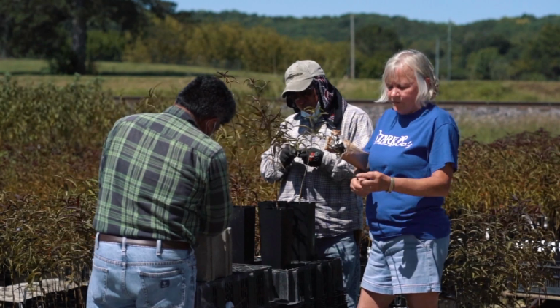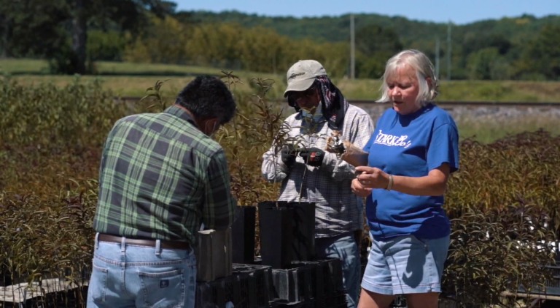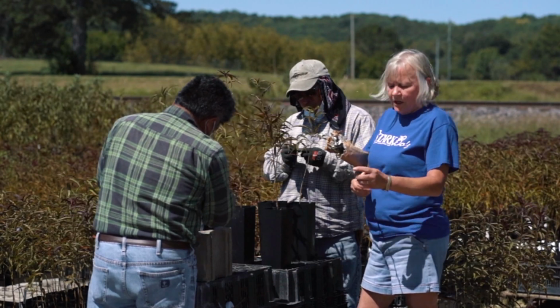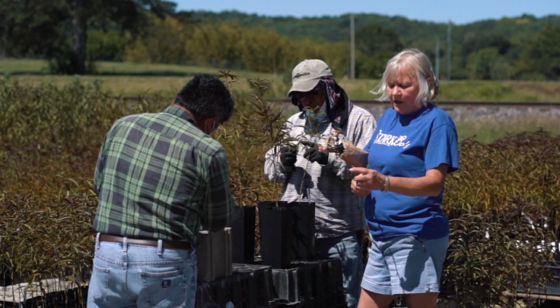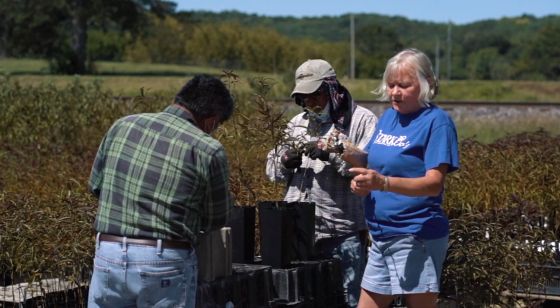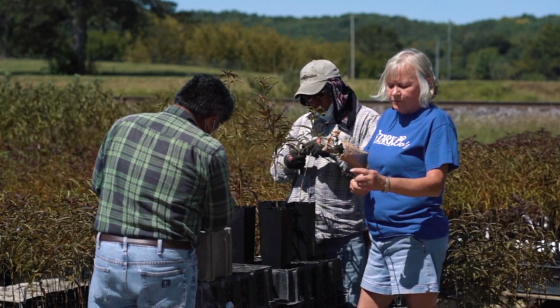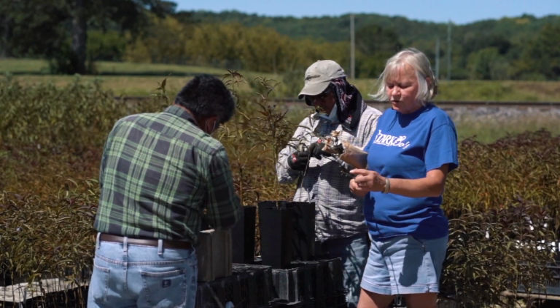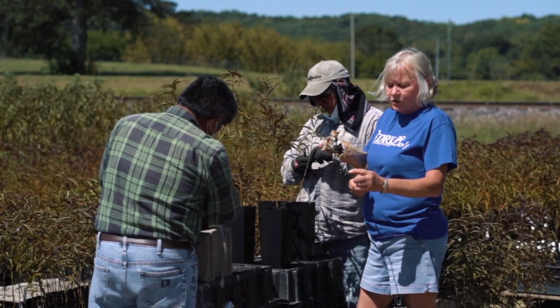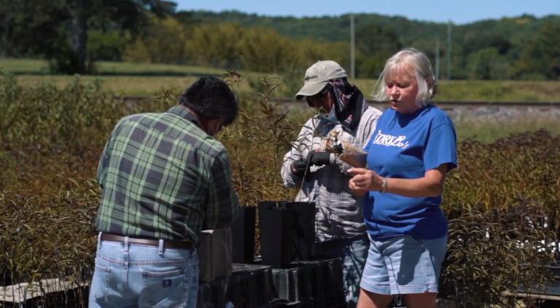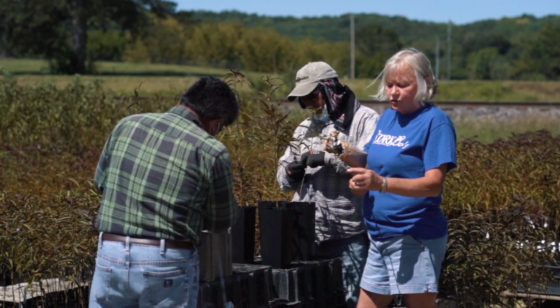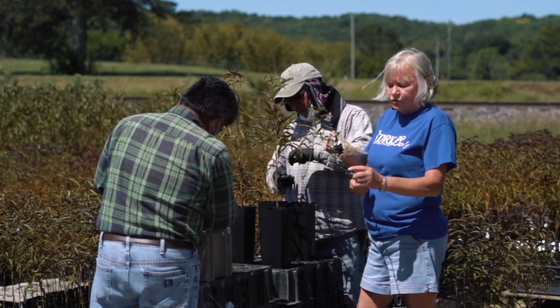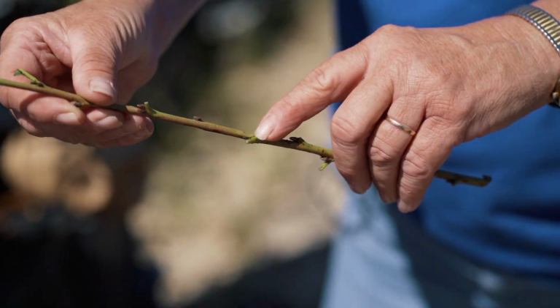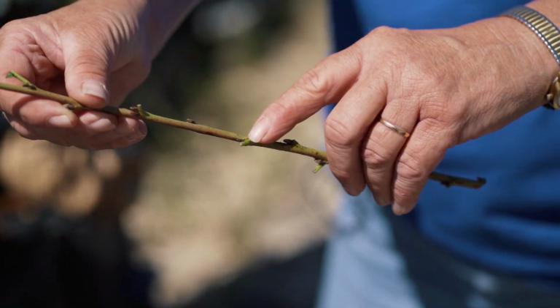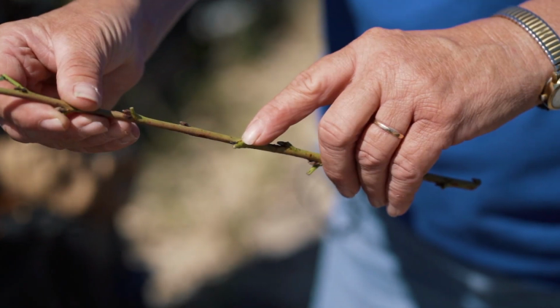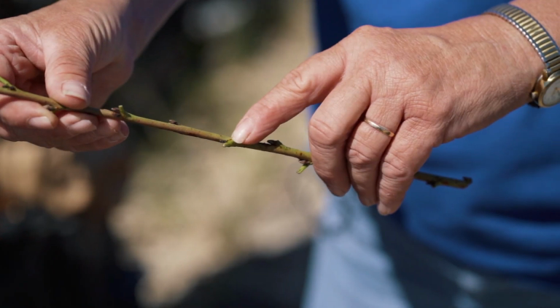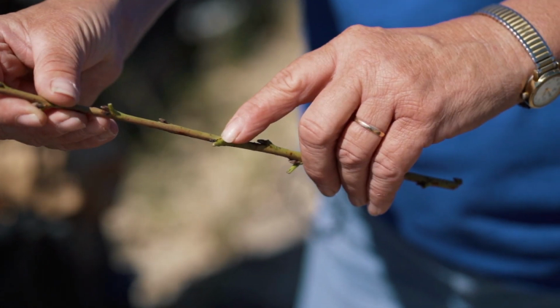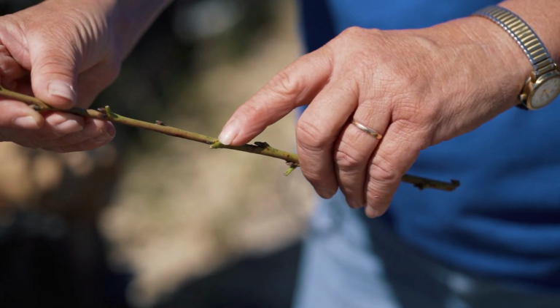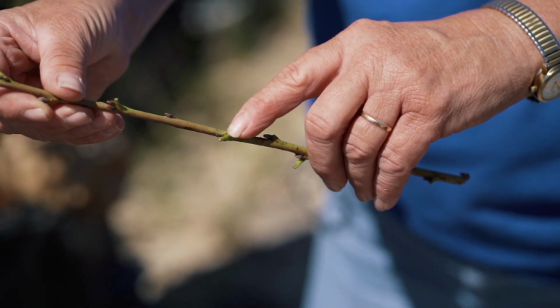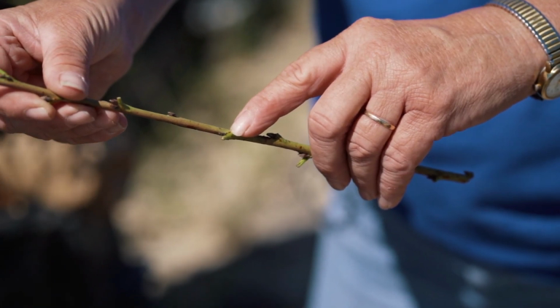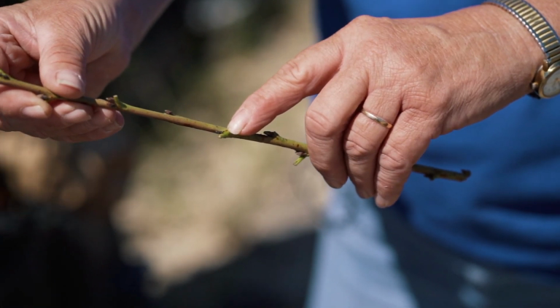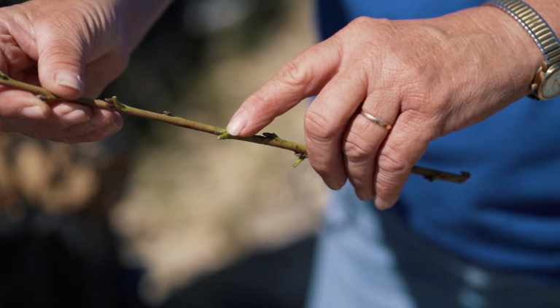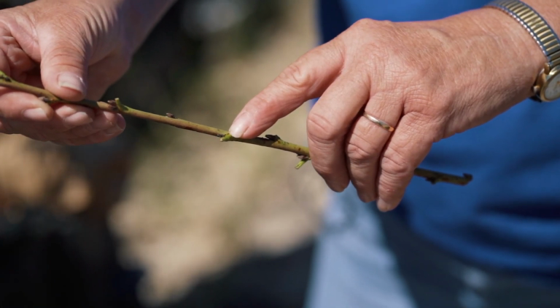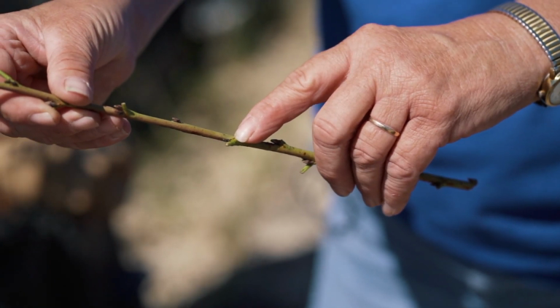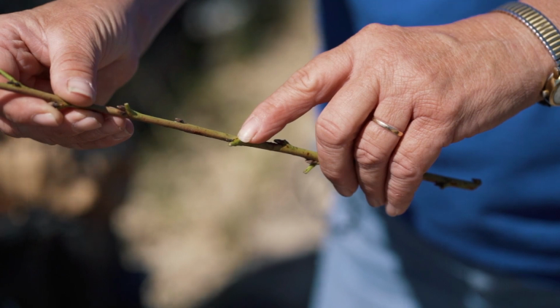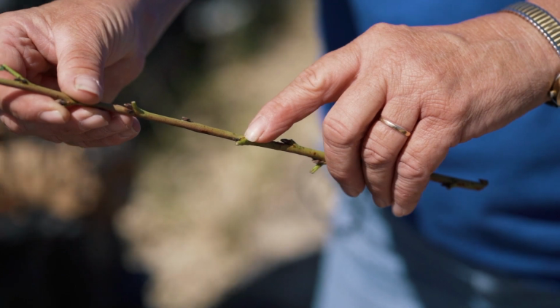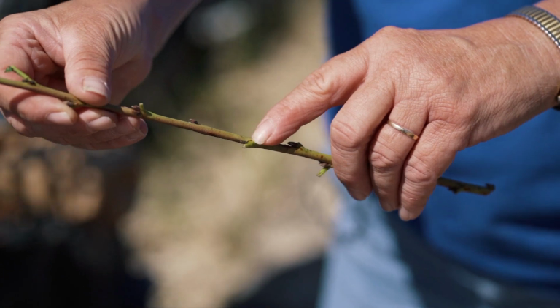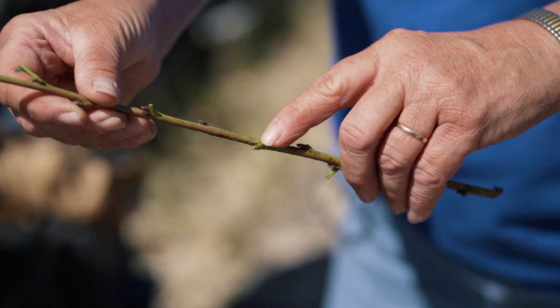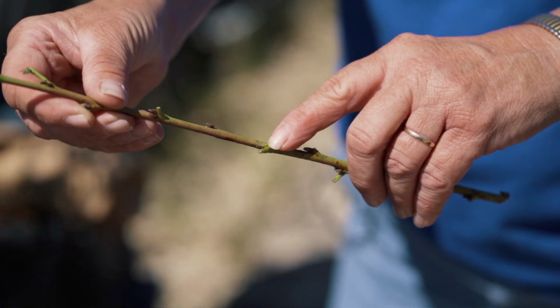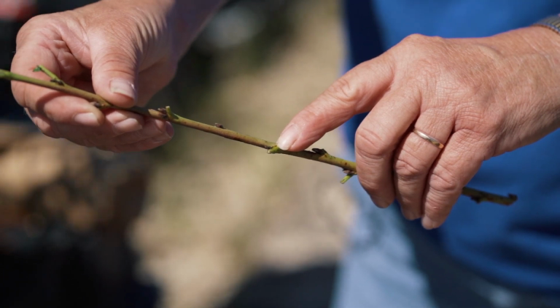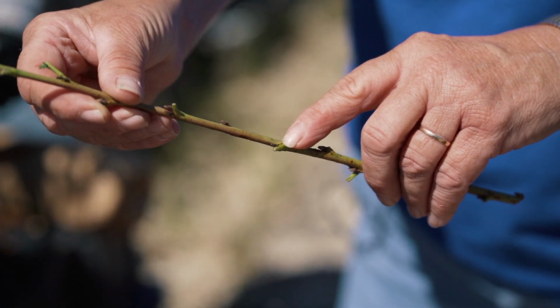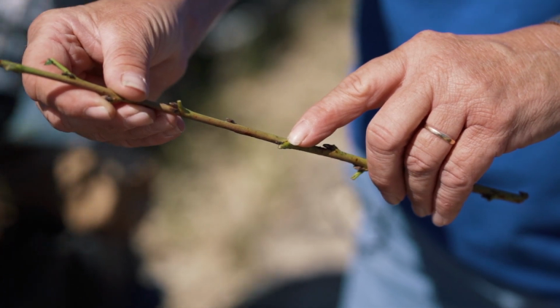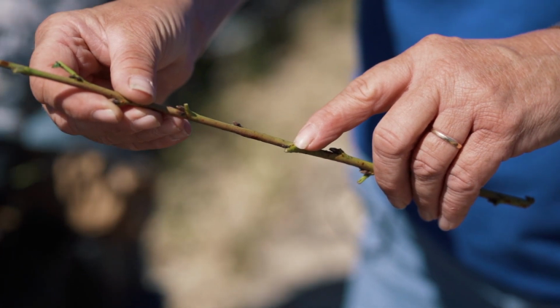Each of these is a potential tree. There's a bud behind it, that leaf stem.